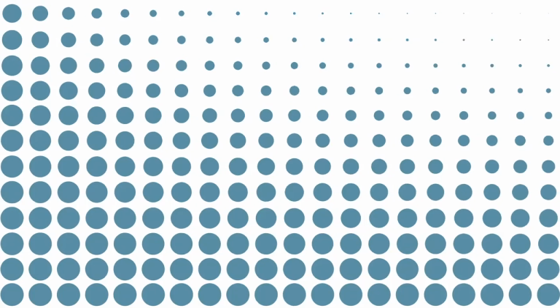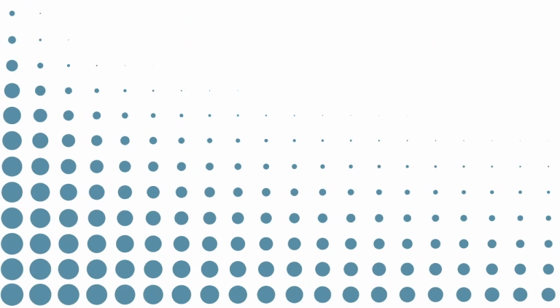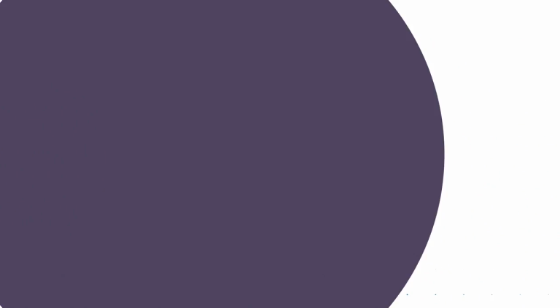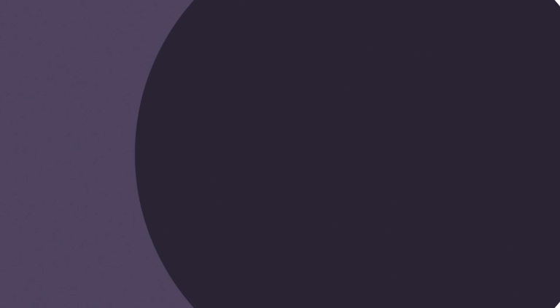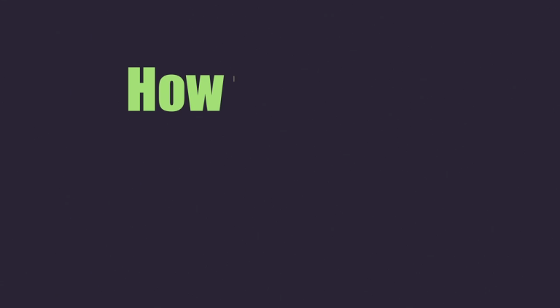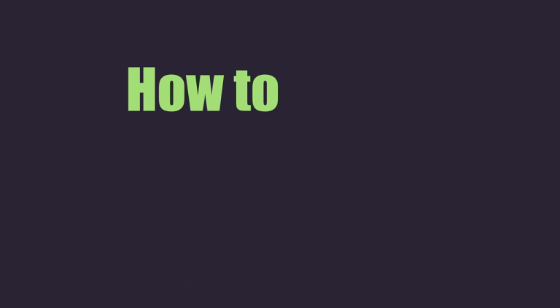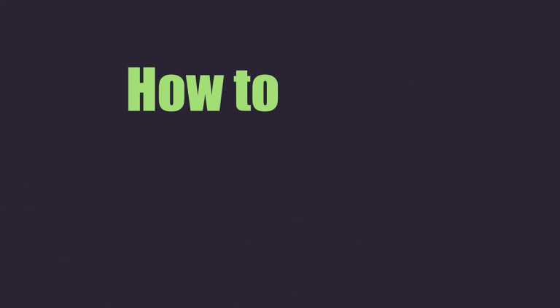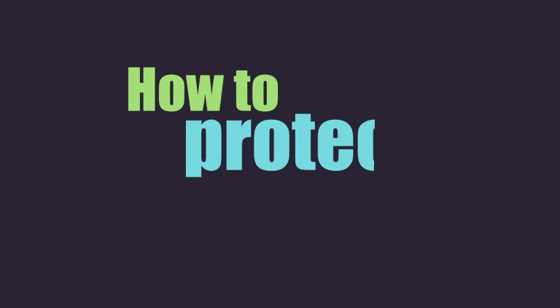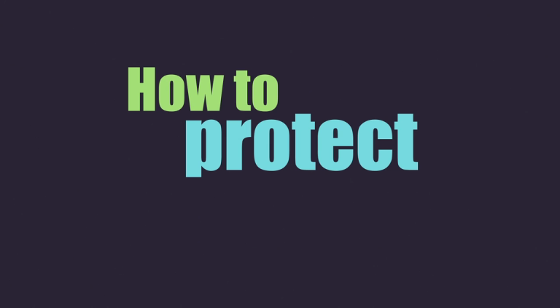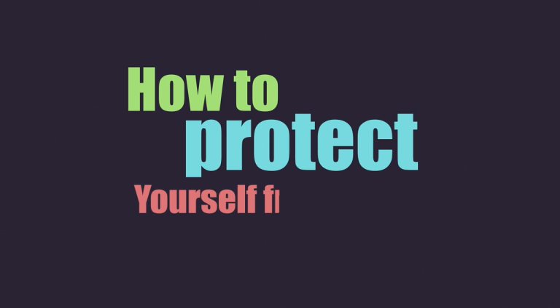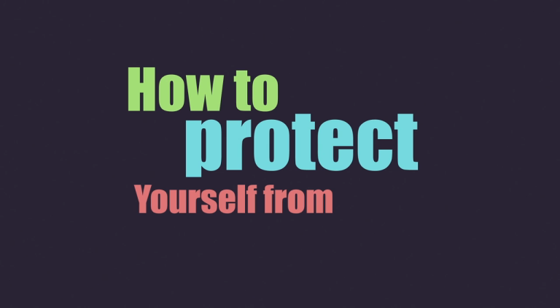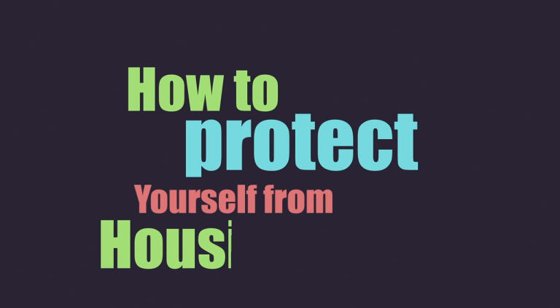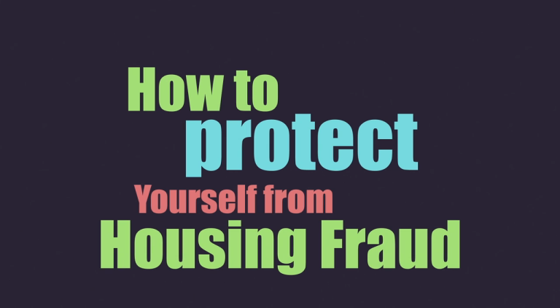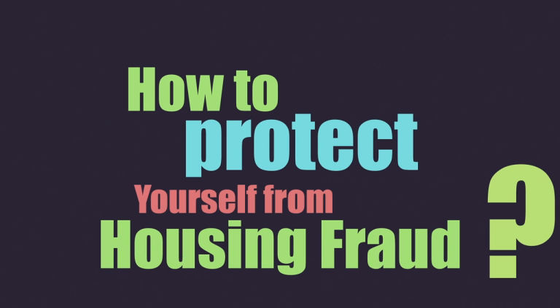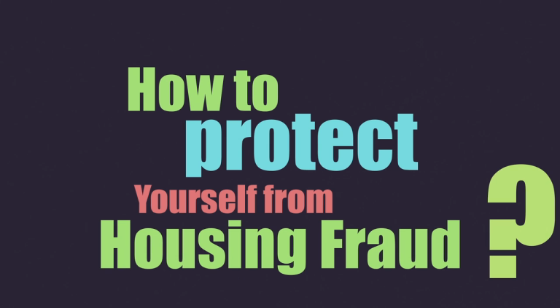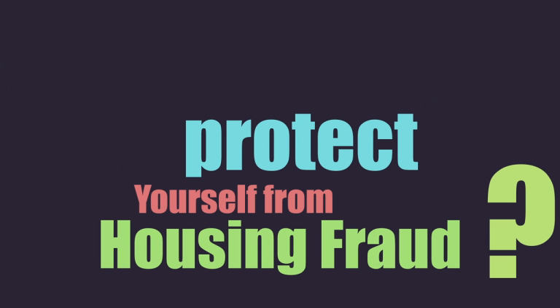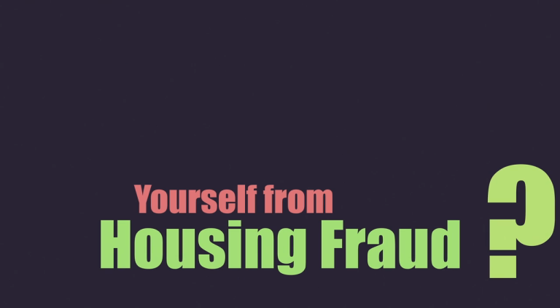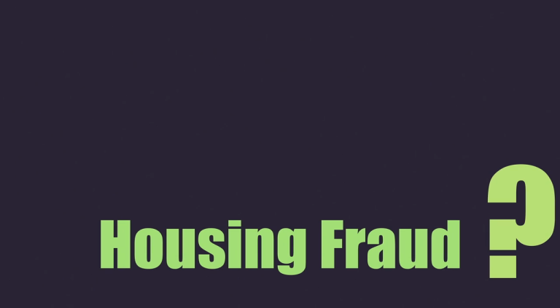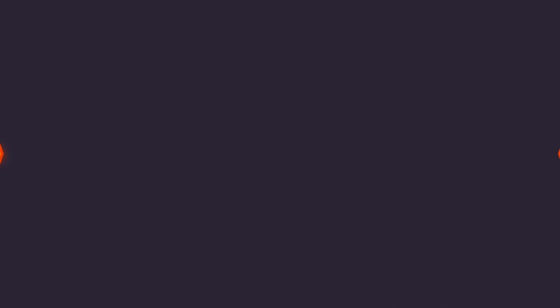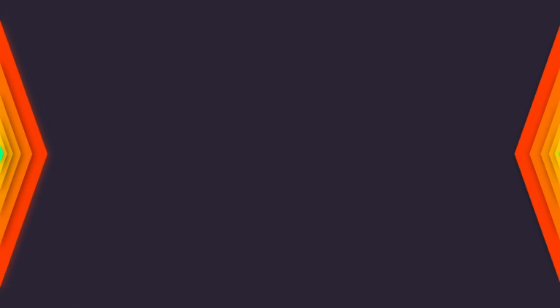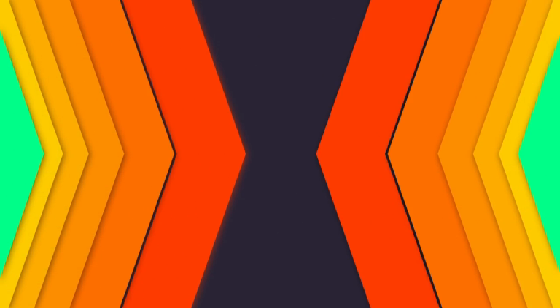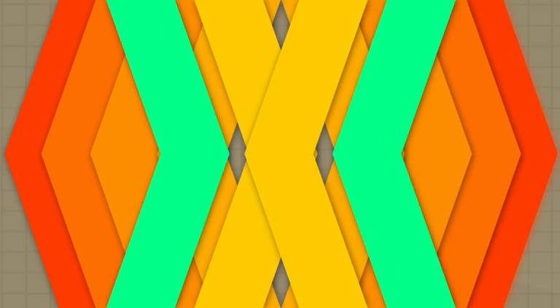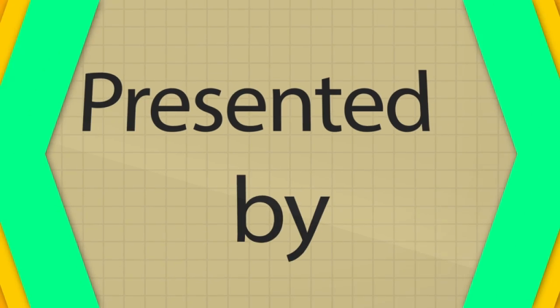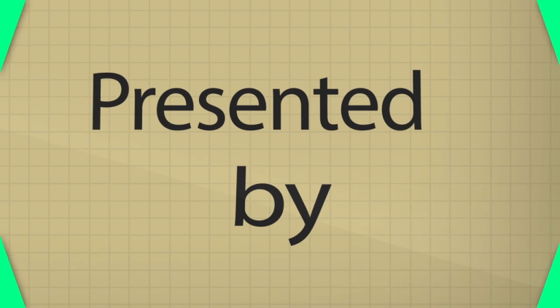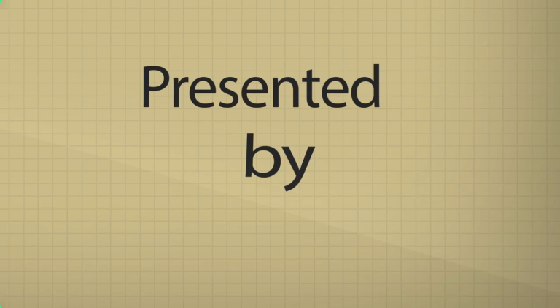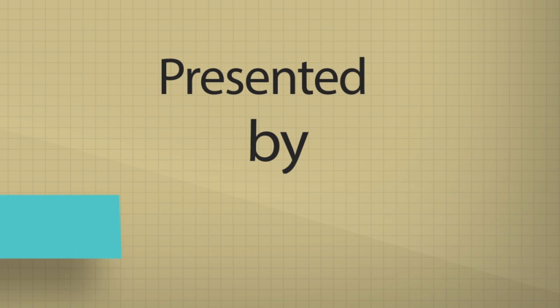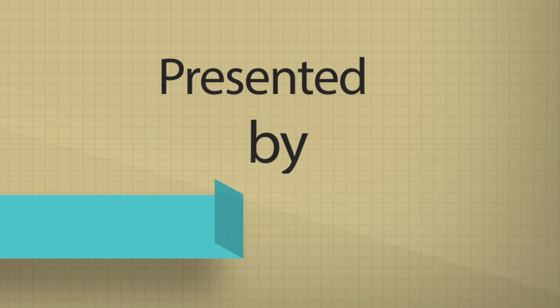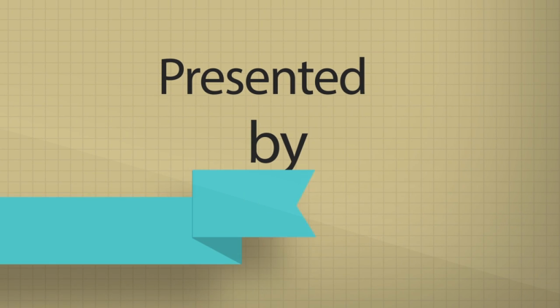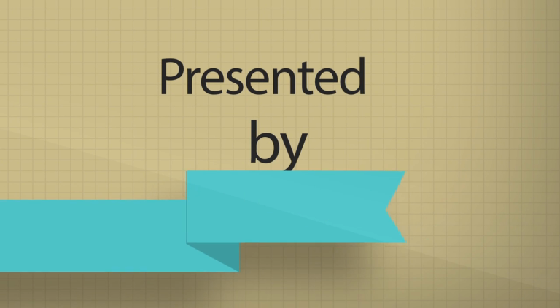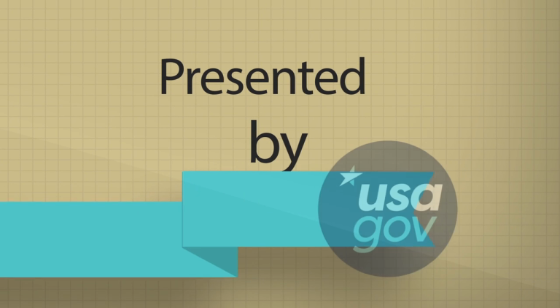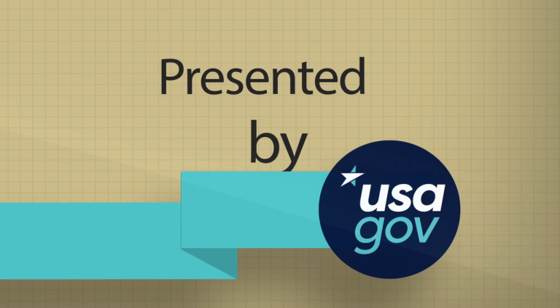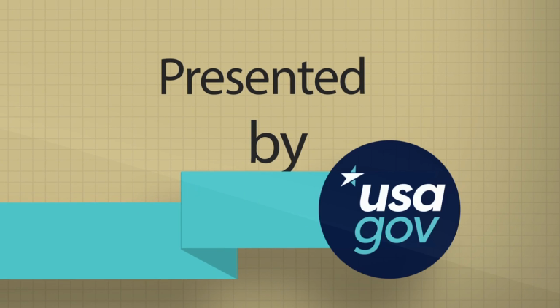How to Protect Yourself from Housing Fraud — a simple guide to help protect your home and money from scammers.